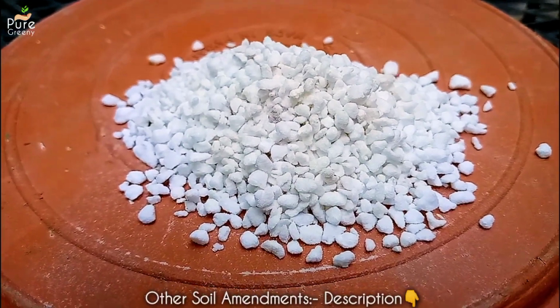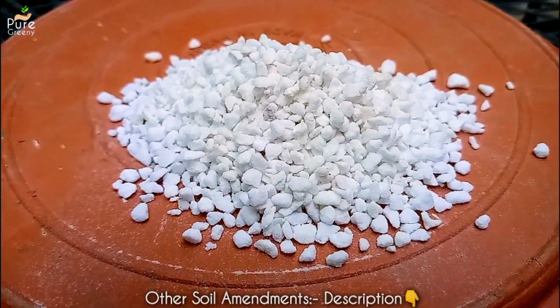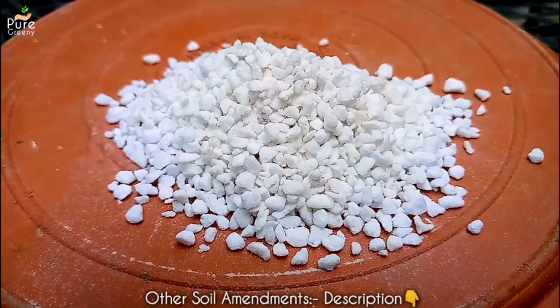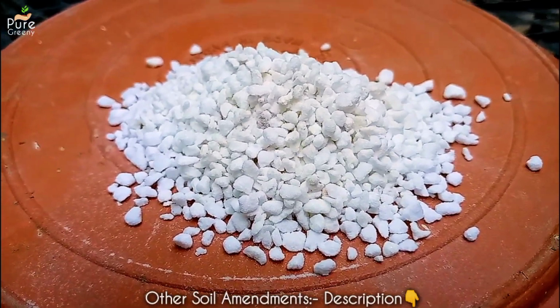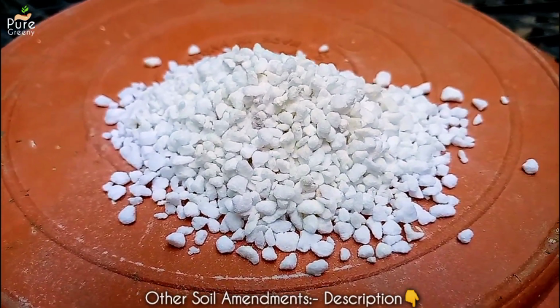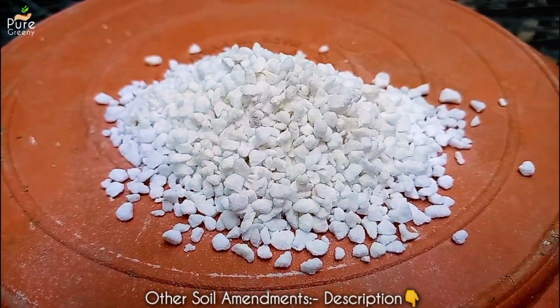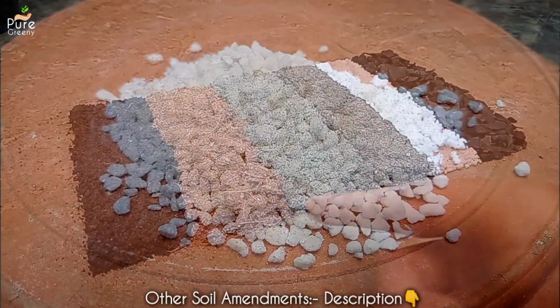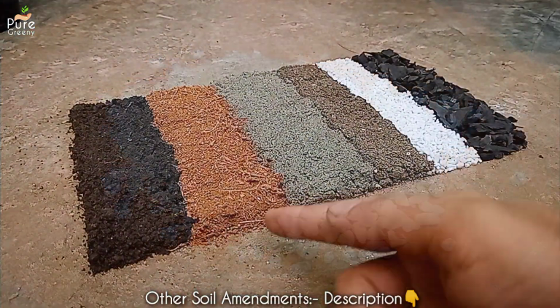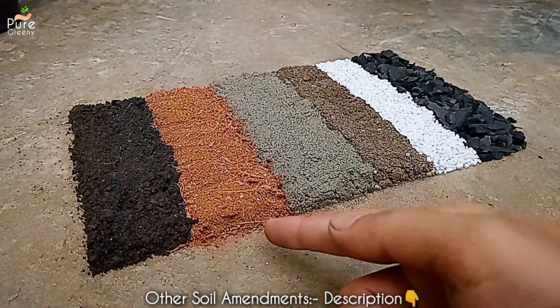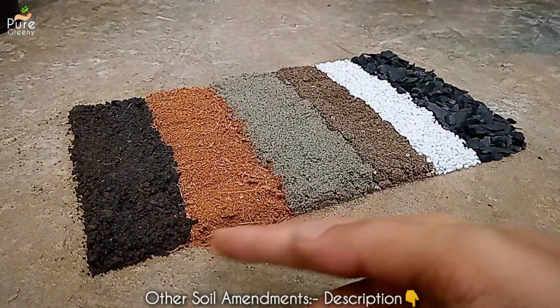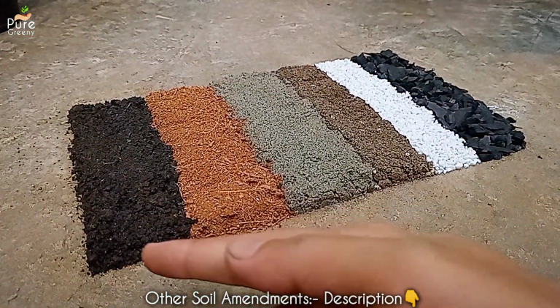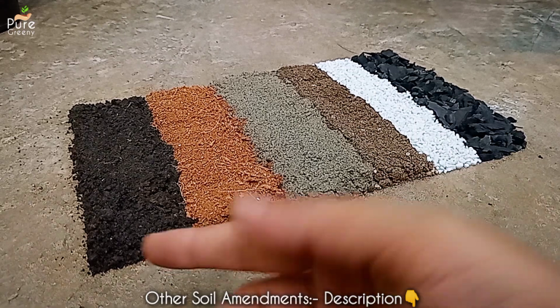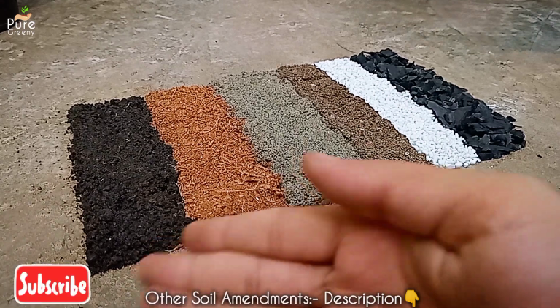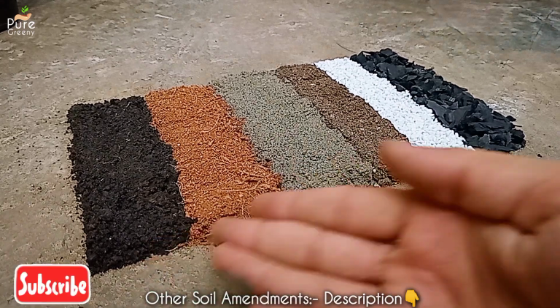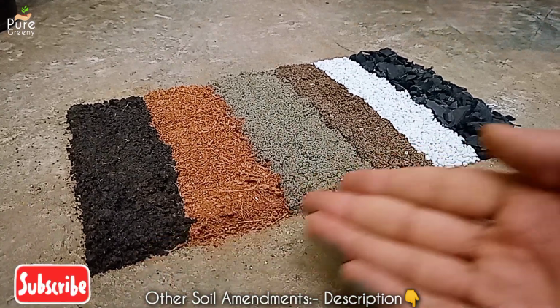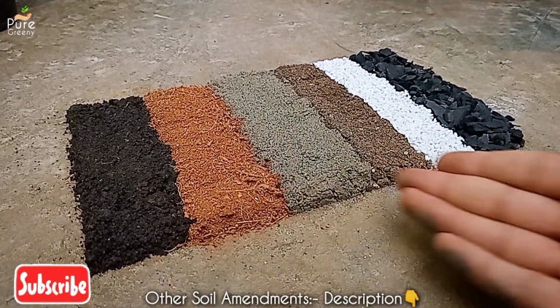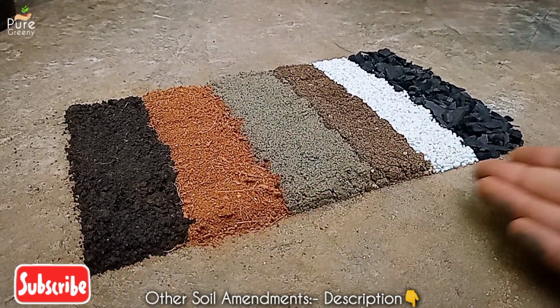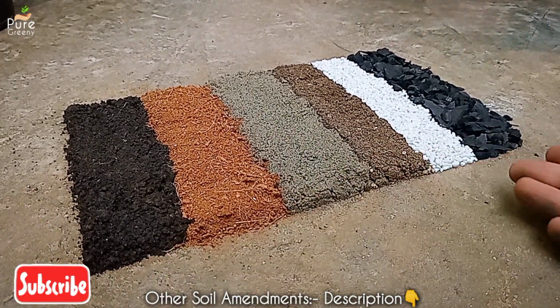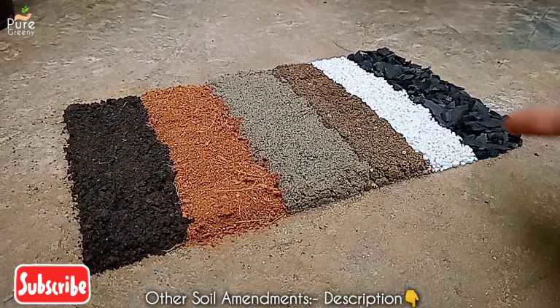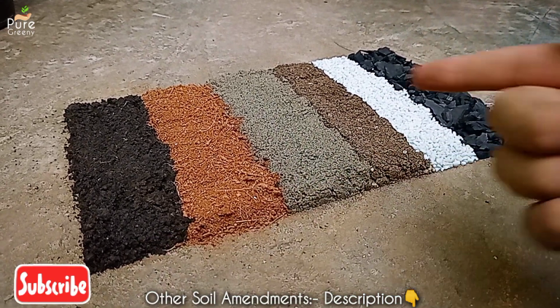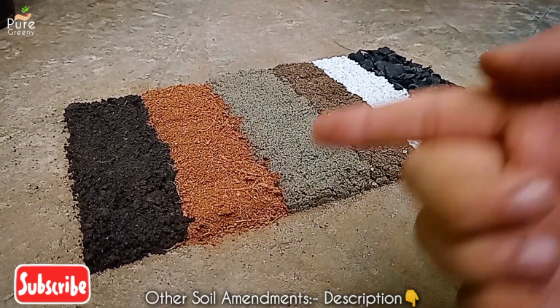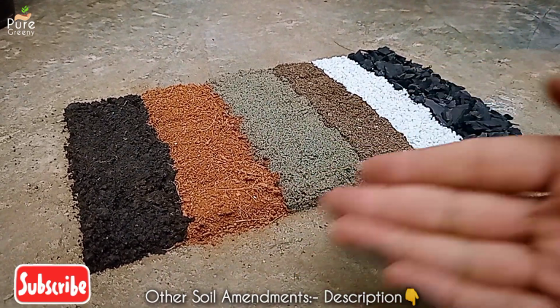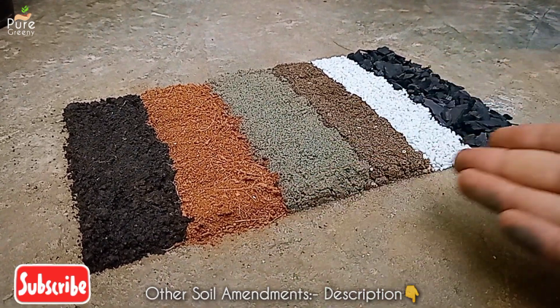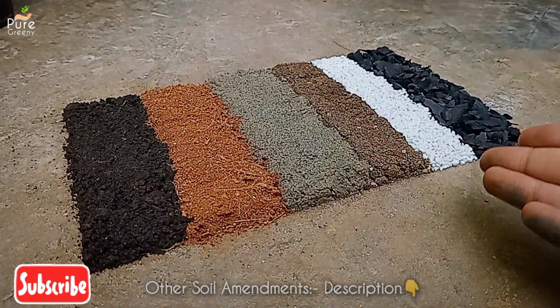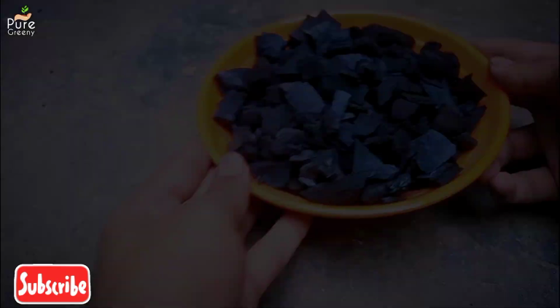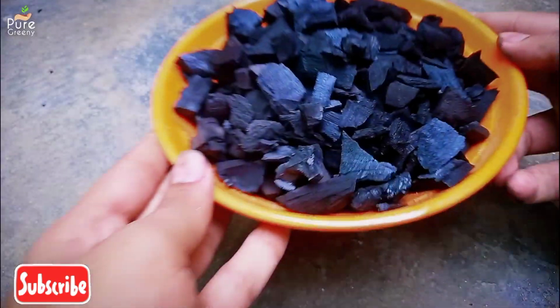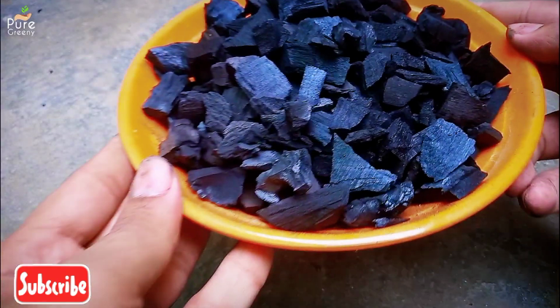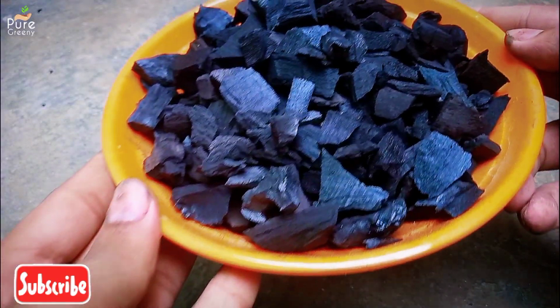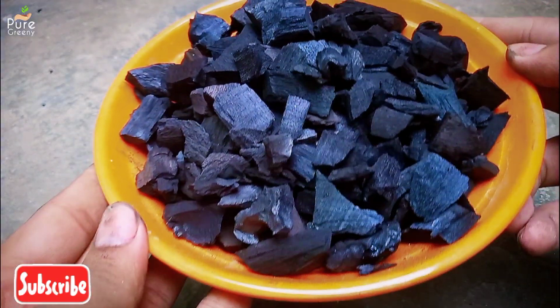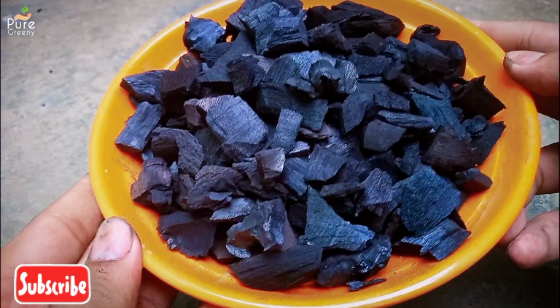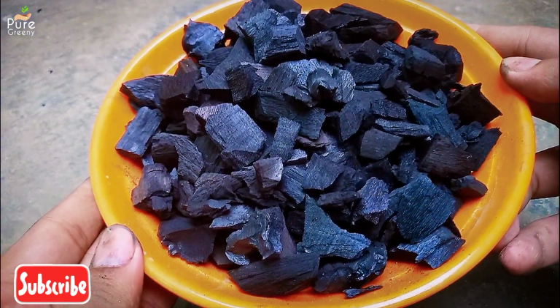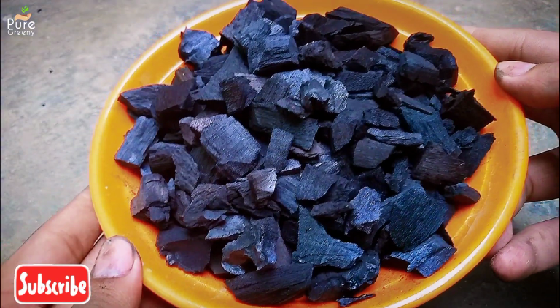There is a detailed guide in the description box about different kinds of soil amendments, just like biochar but with different superpowers. So that's all about biochar for plants.